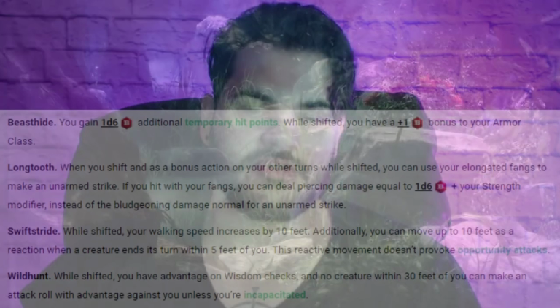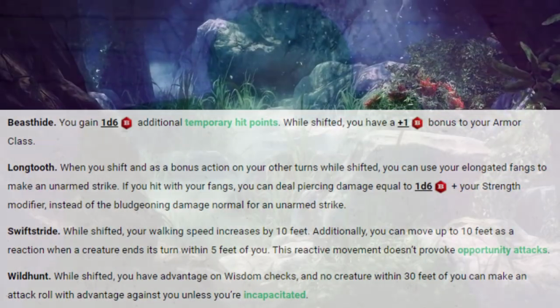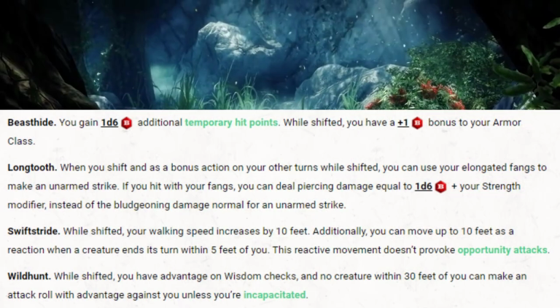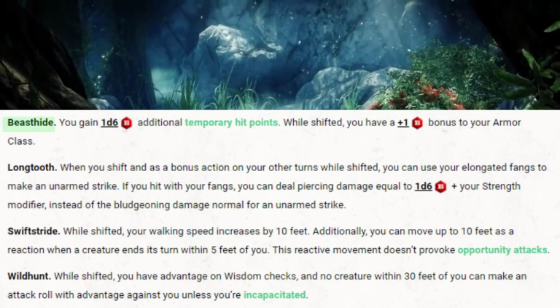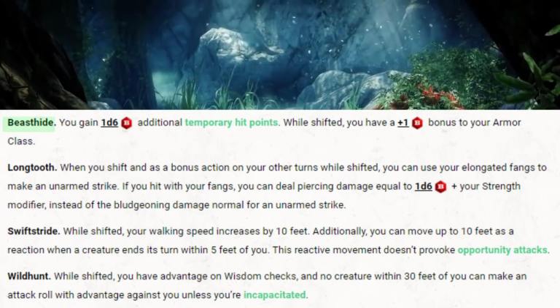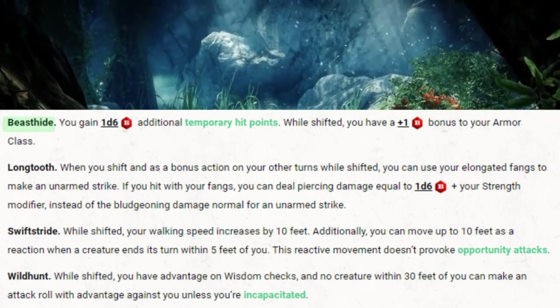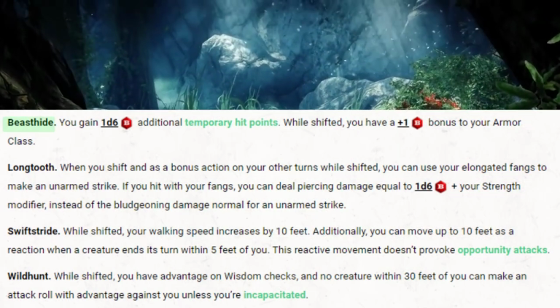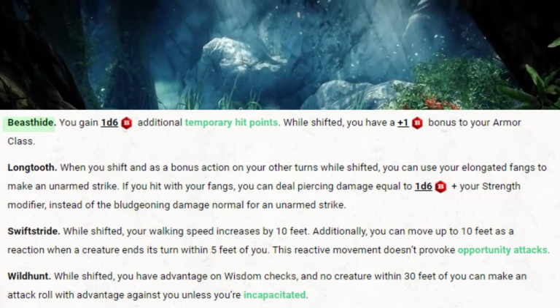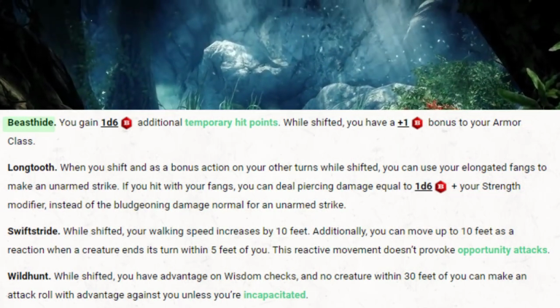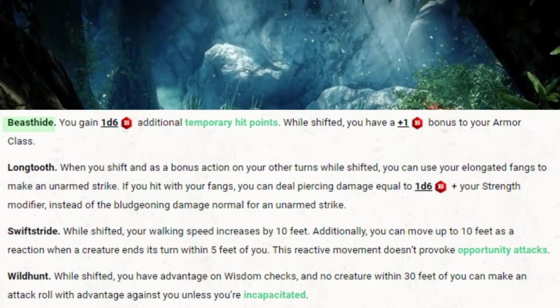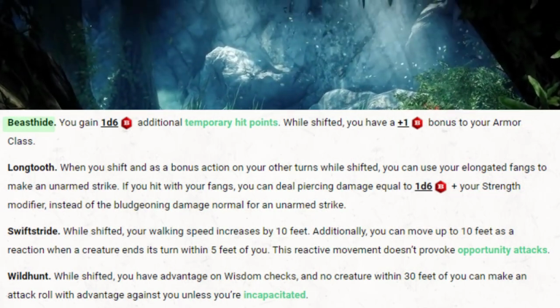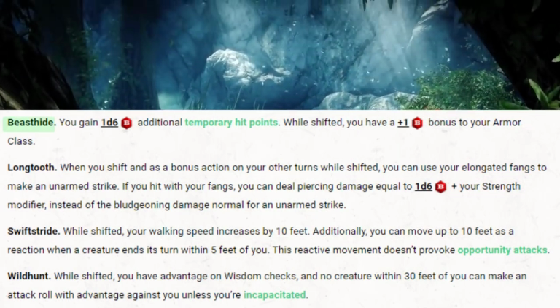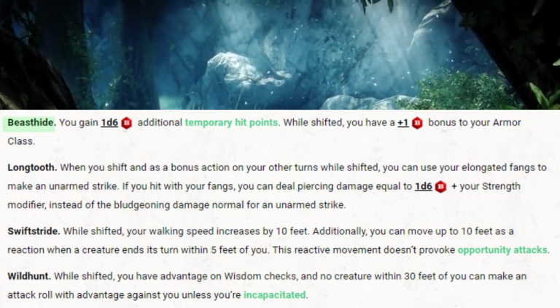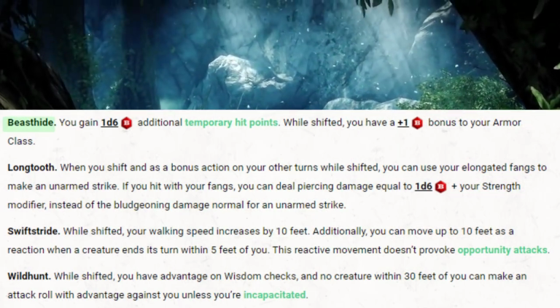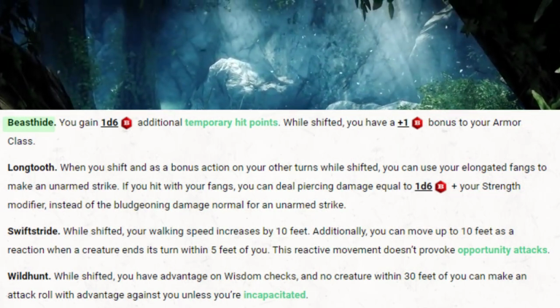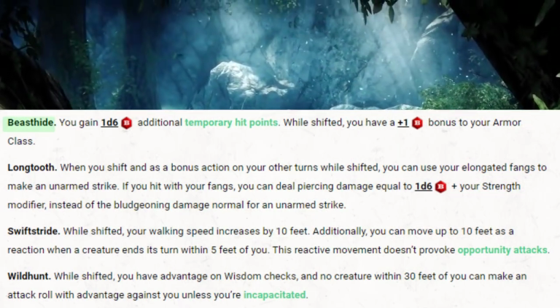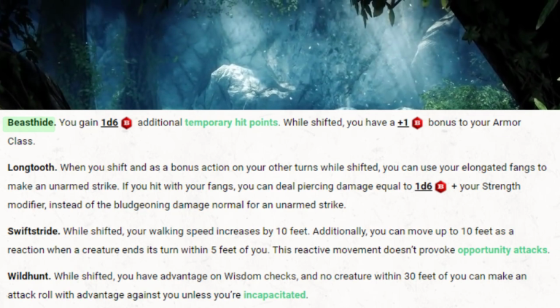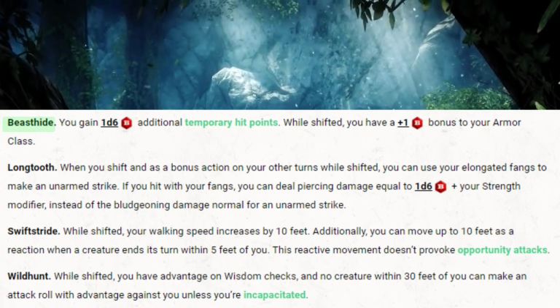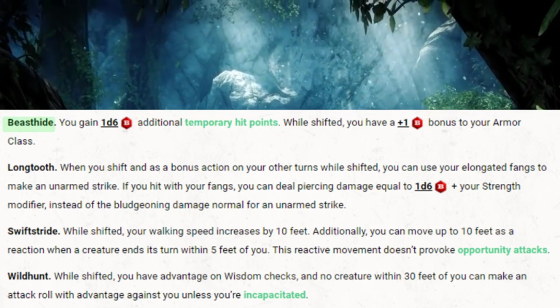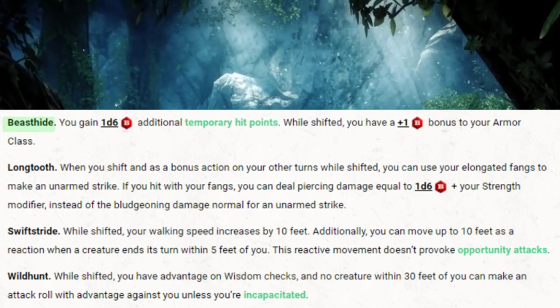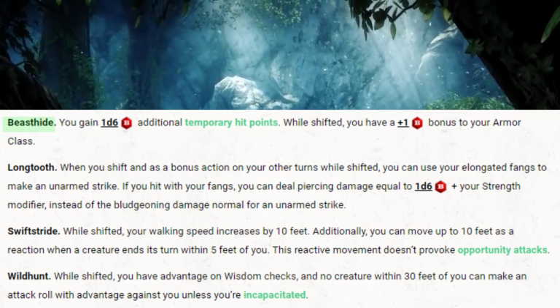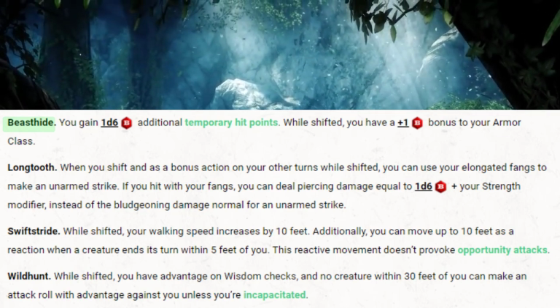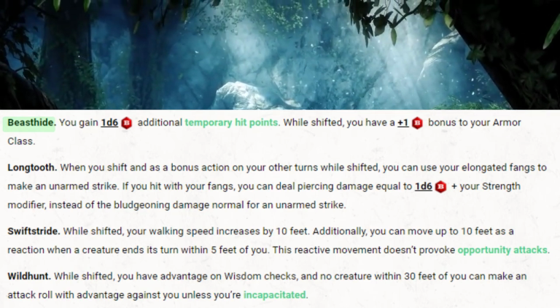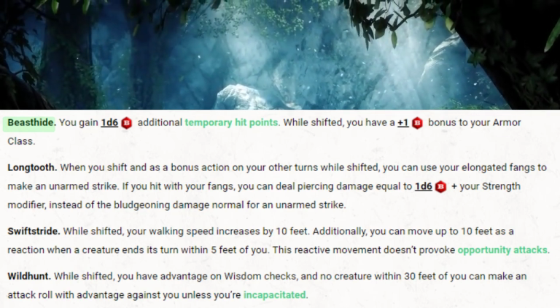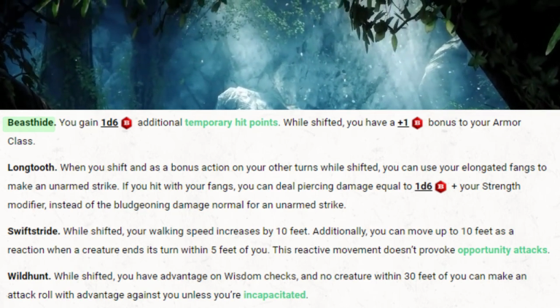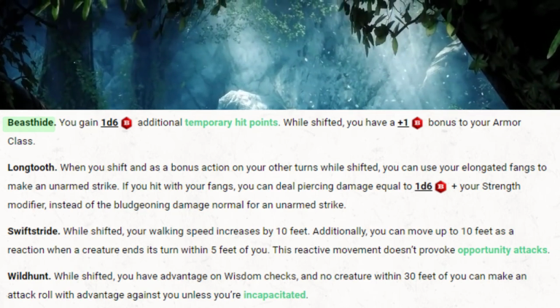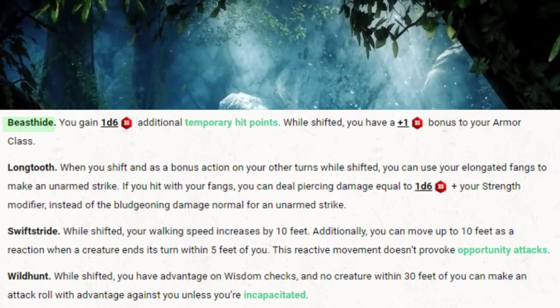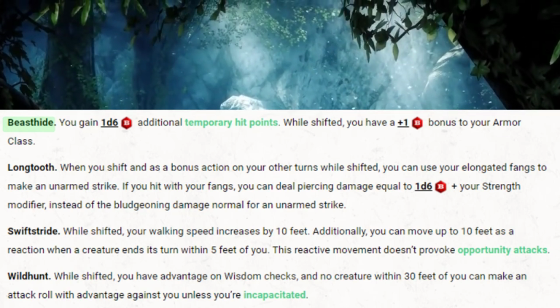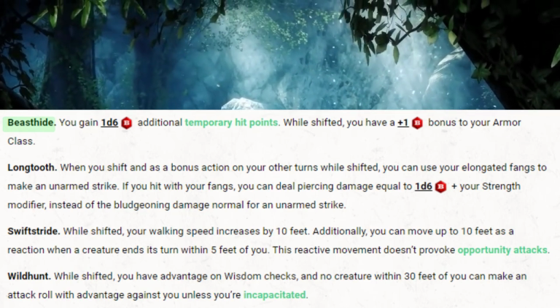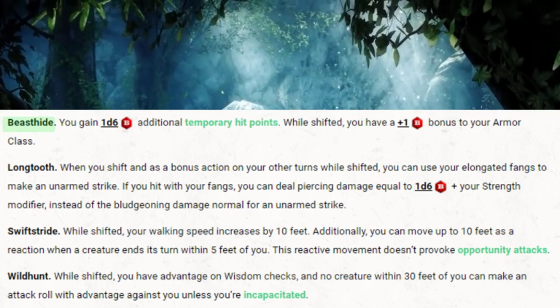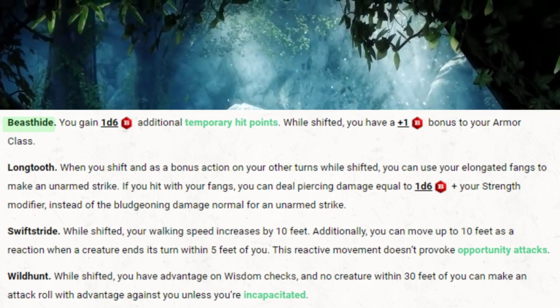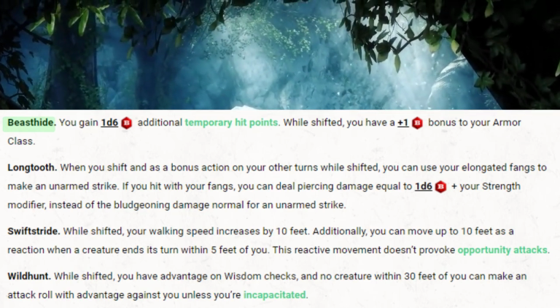The first option is Beast Hide. You gain 1d6 additional temporary hit points, and while shifted, you have a +1 bonus to your armor class.